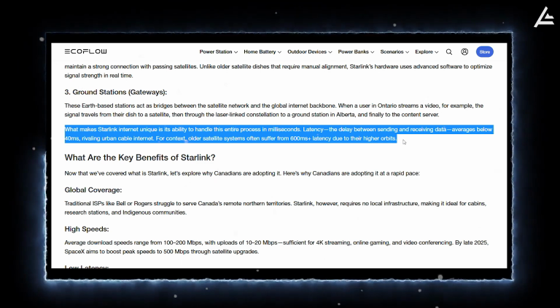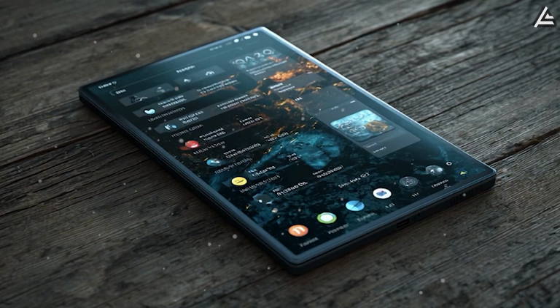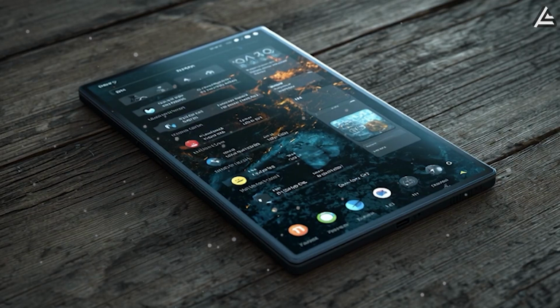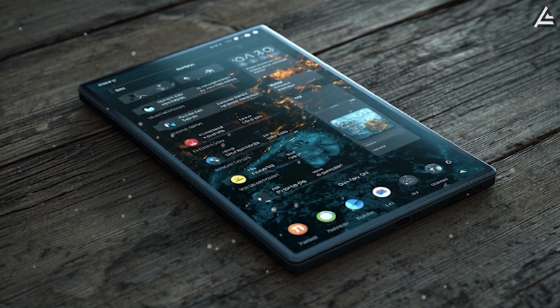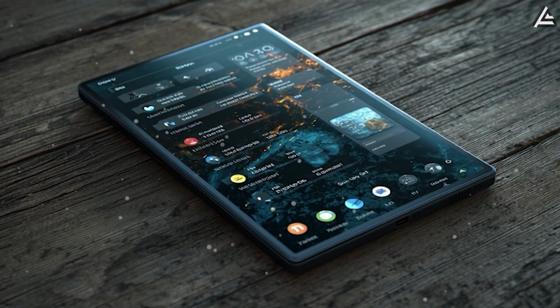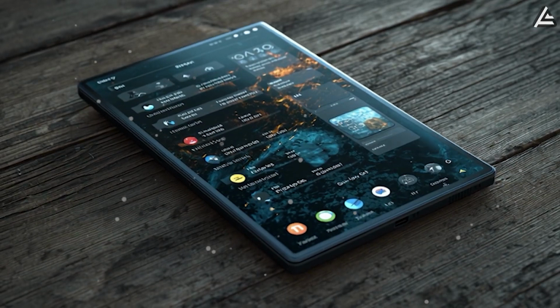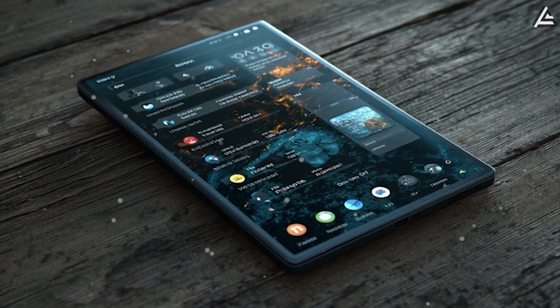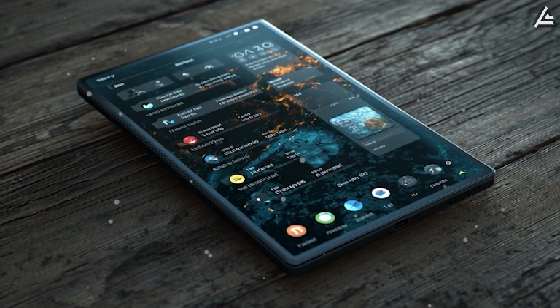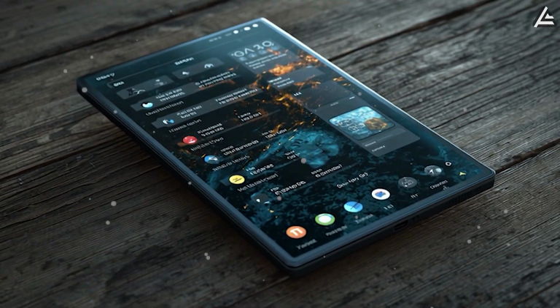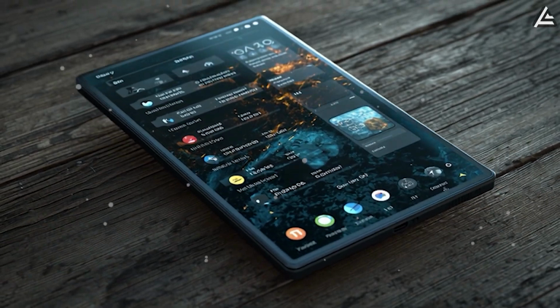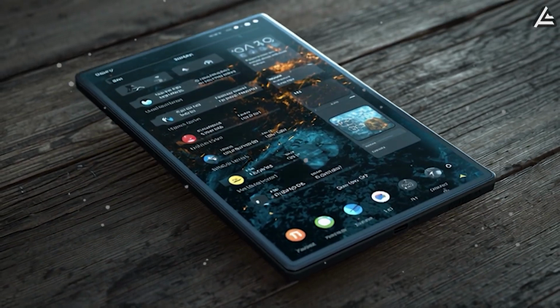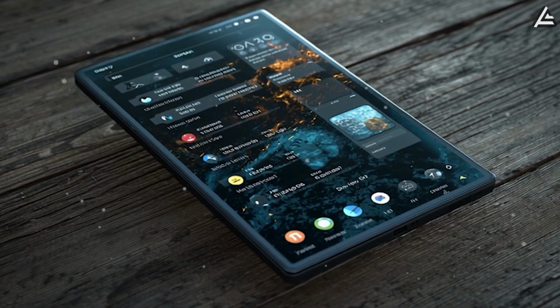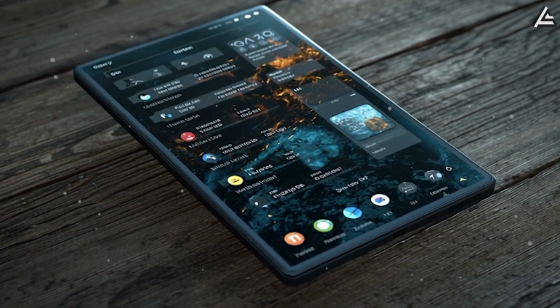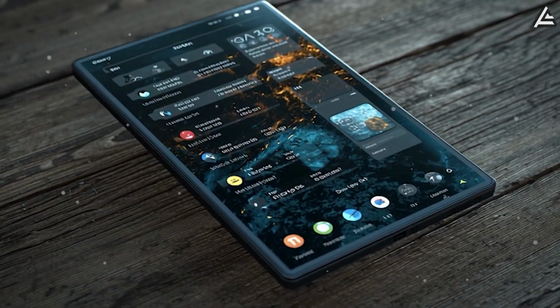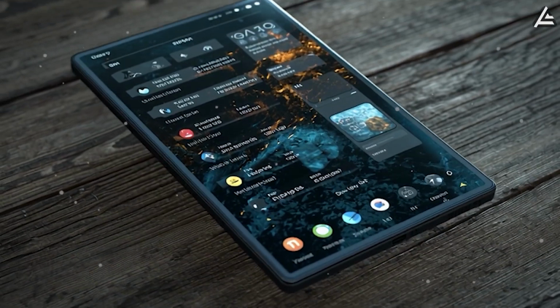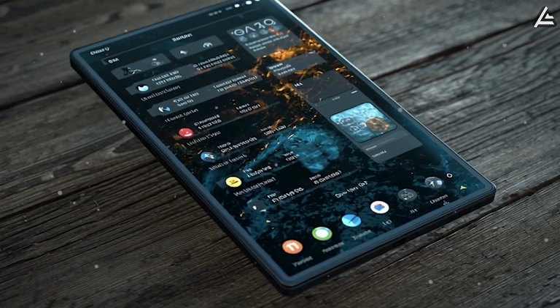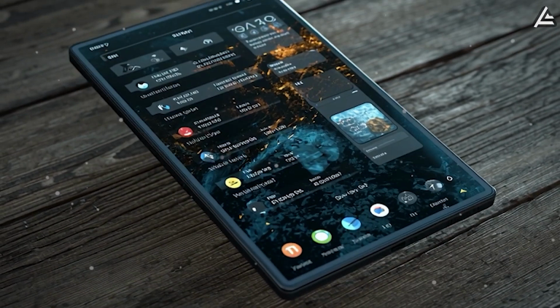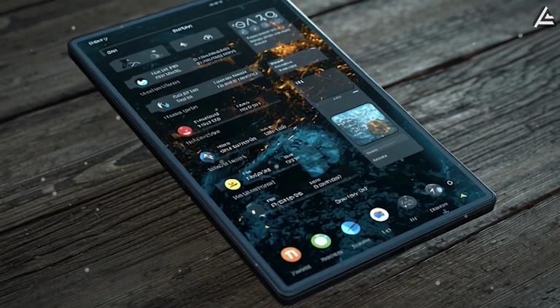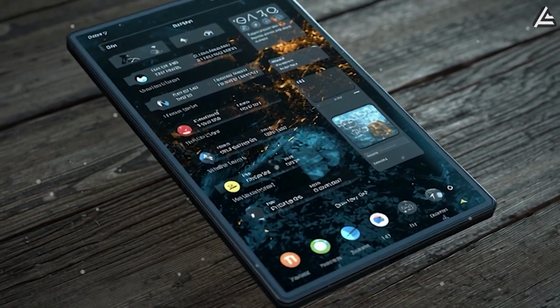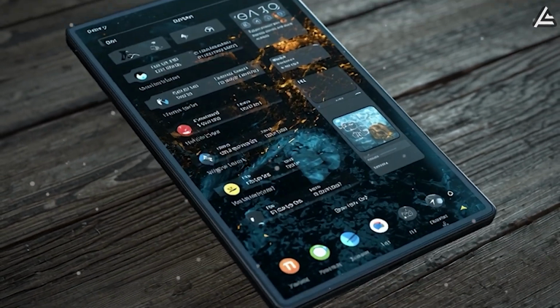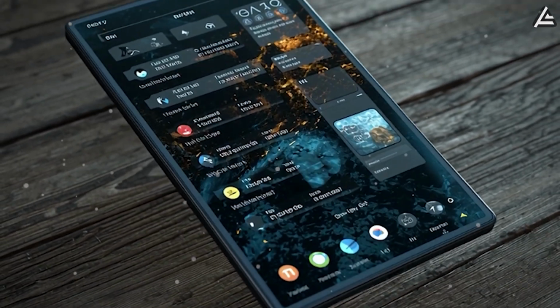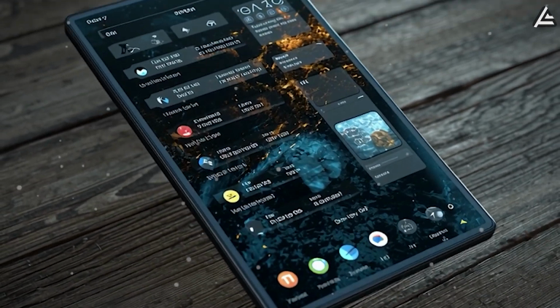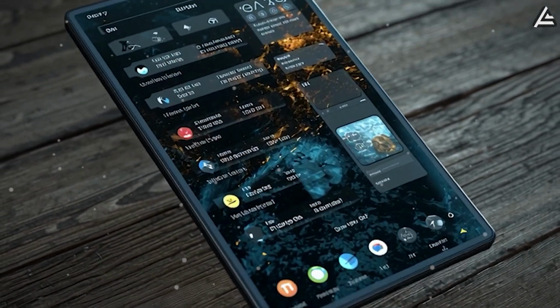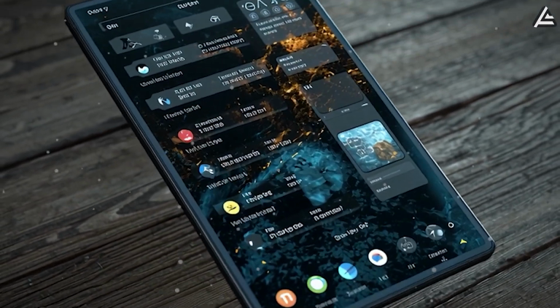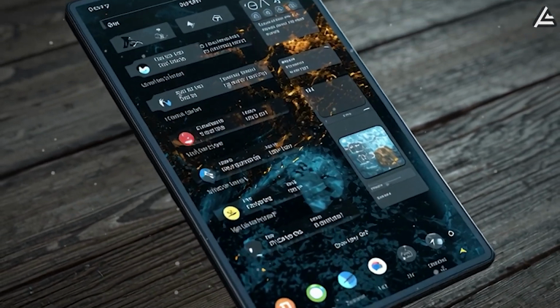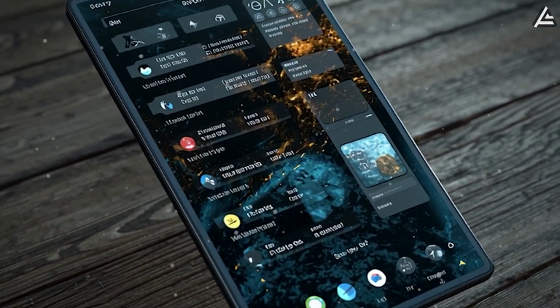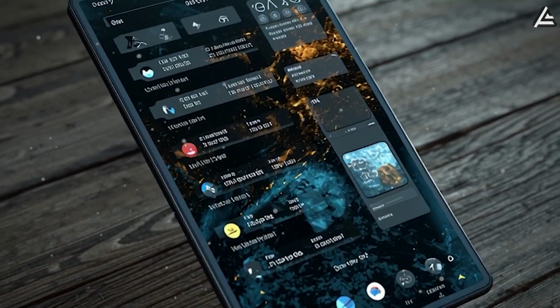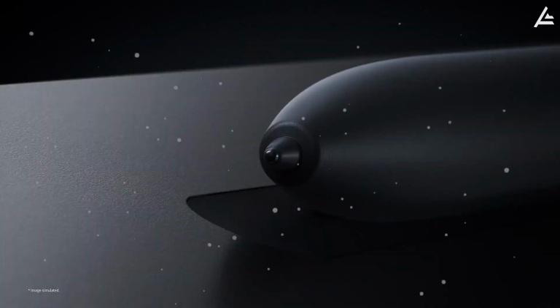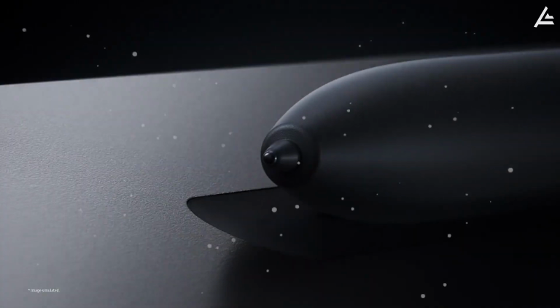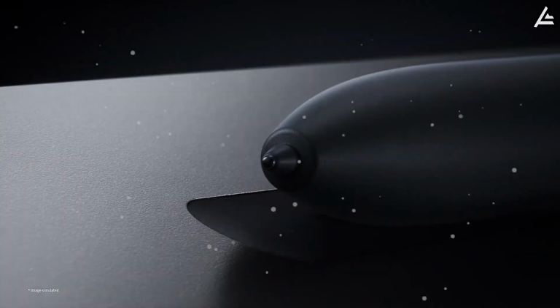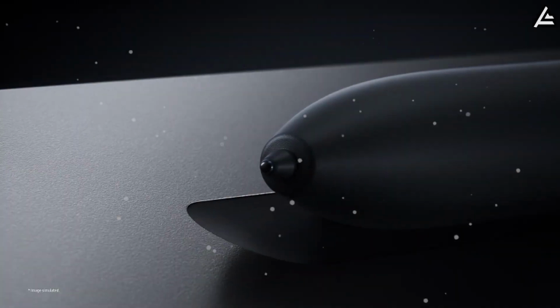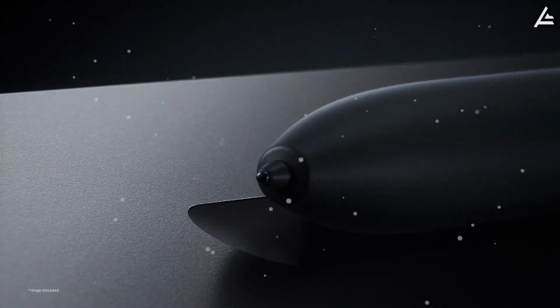And in just a moment, we'll reveal the Pi tablet feature that could leave Apple and legacy telecoms scrambling.